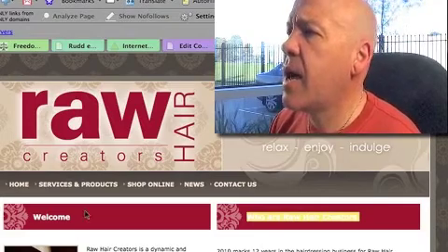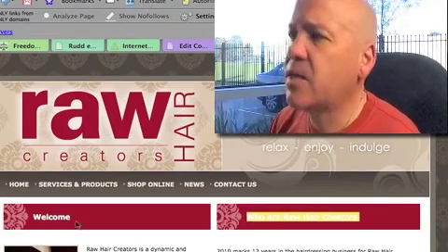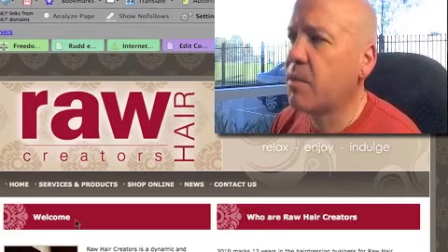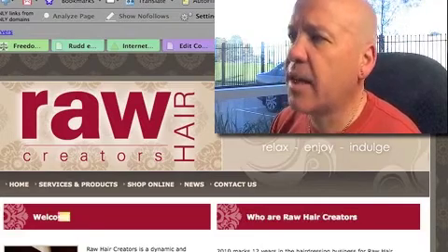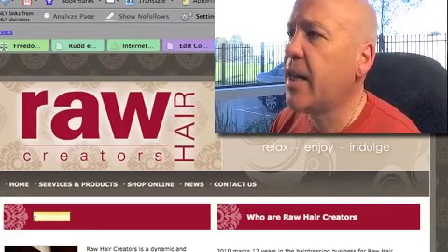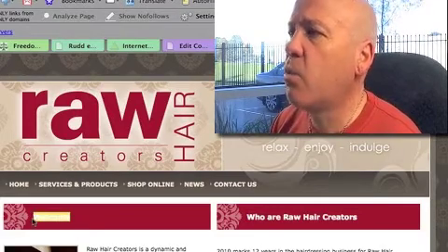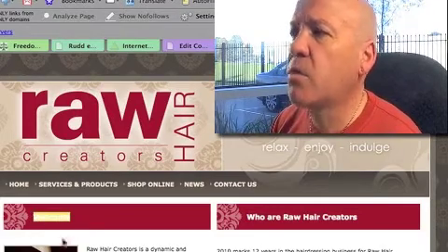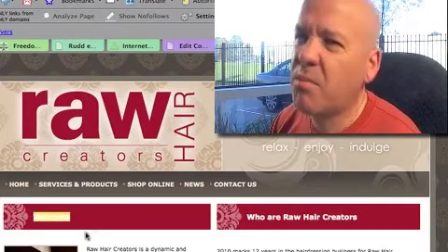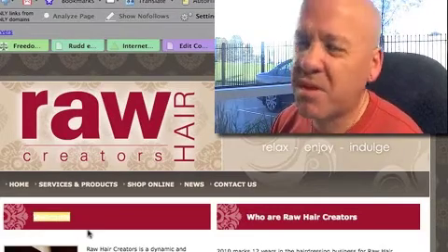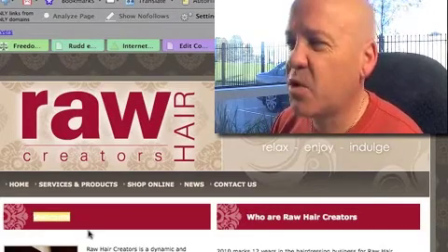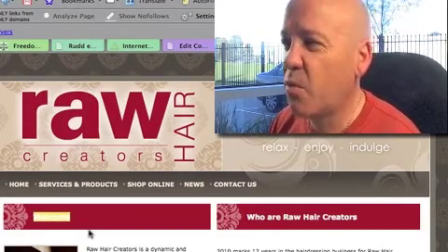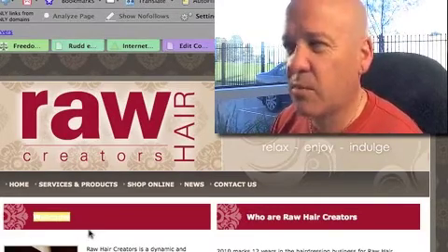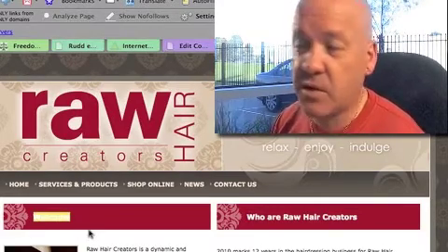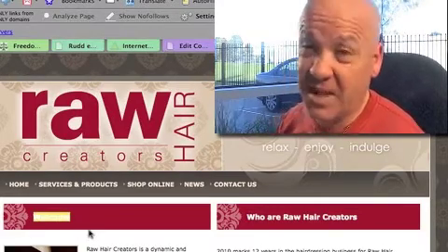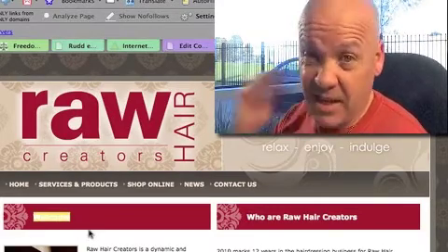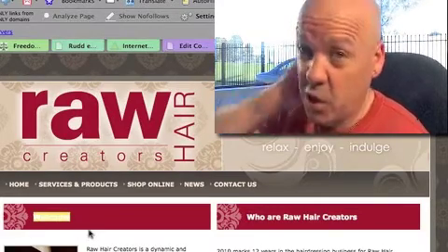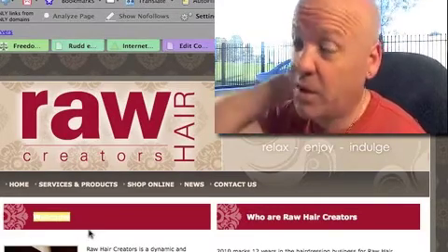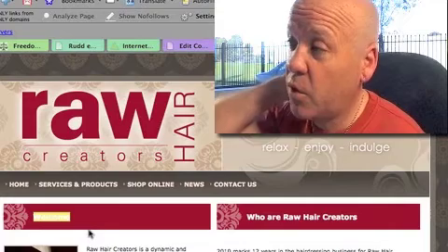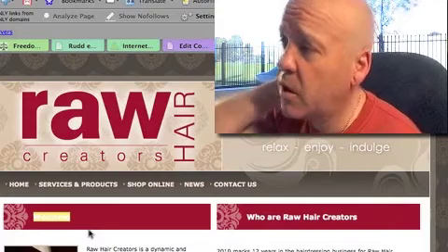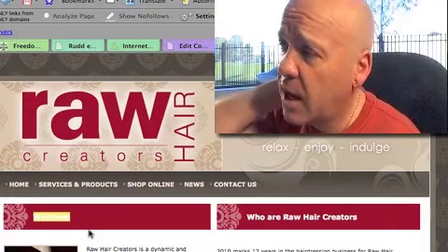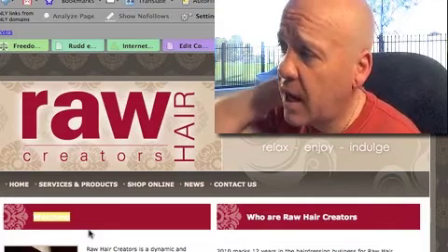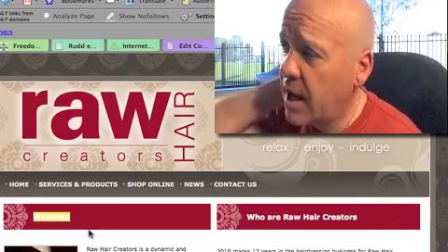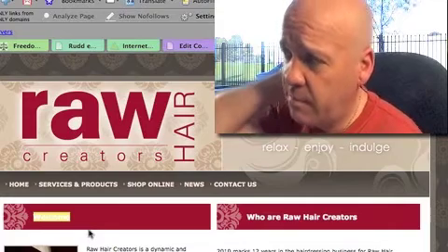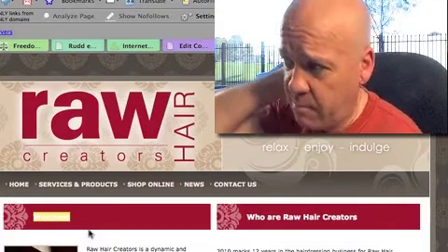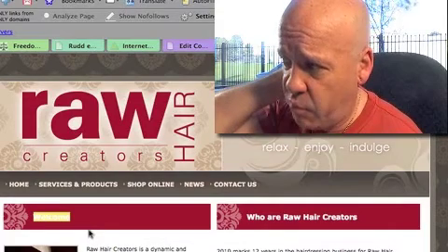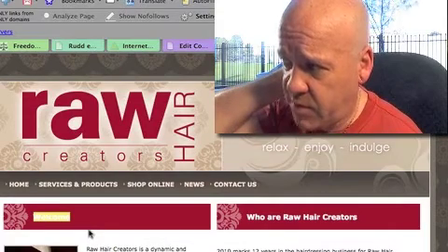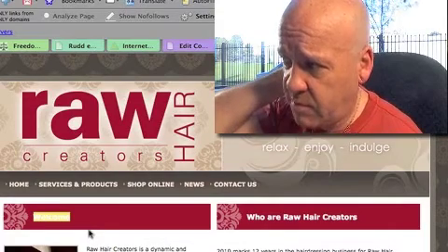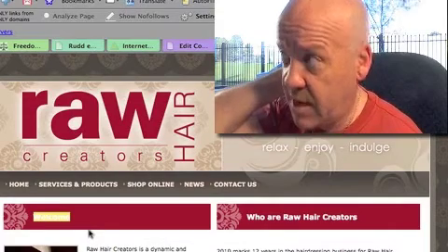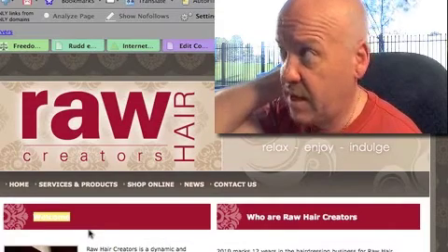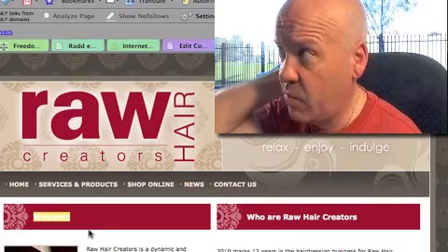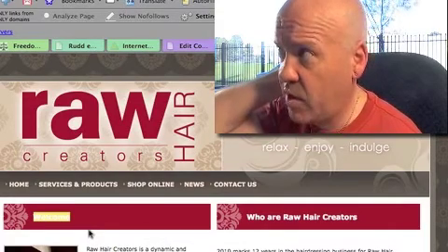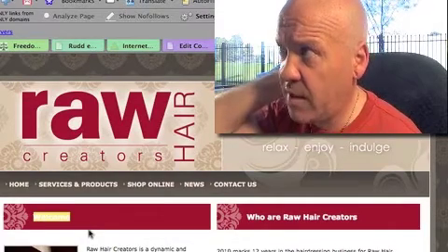And similarly here with "welcome" - I'd probably ditch the word welcome because it doesn't do anything for you, and put a keyword in there instead.